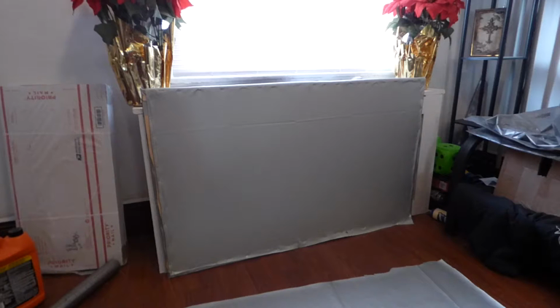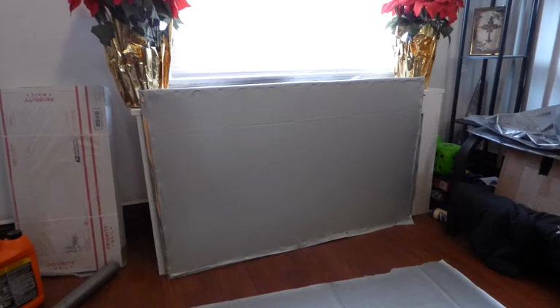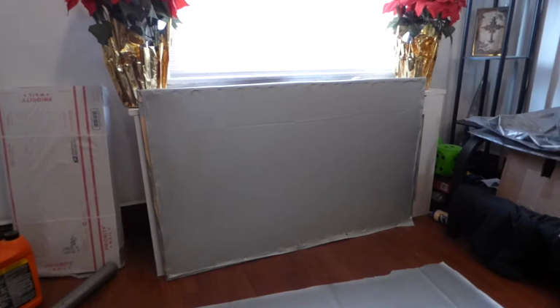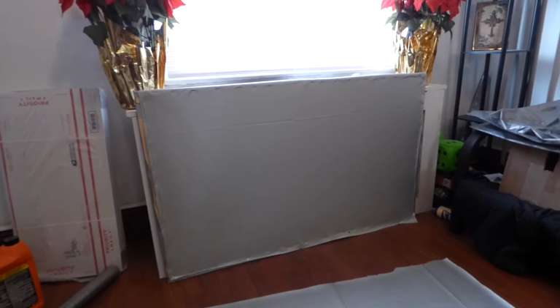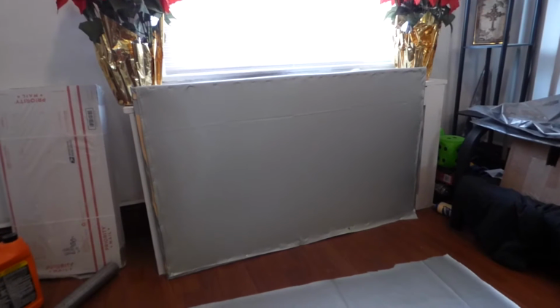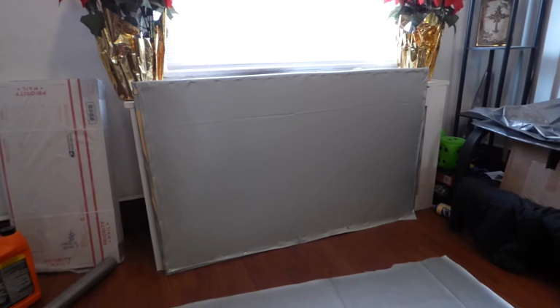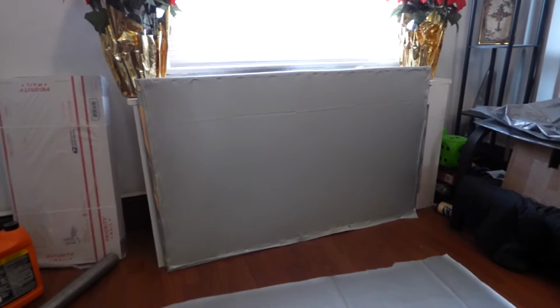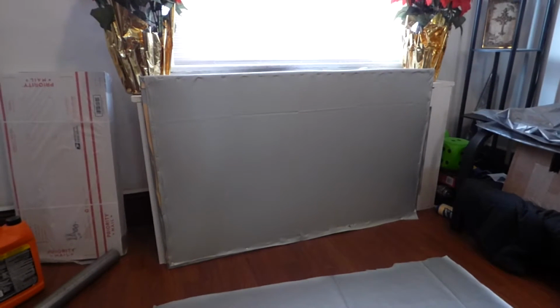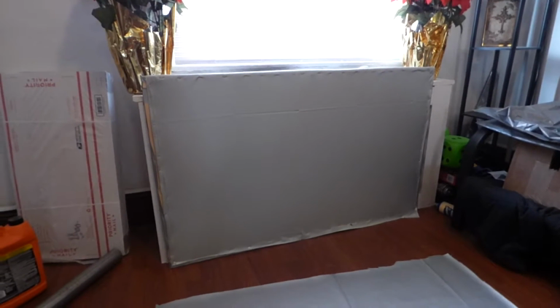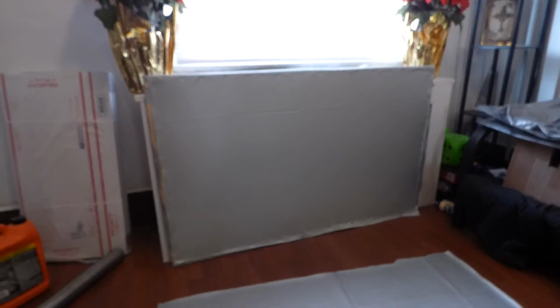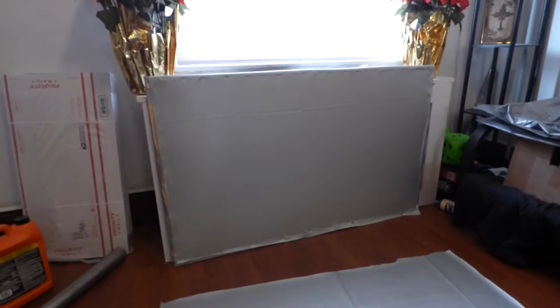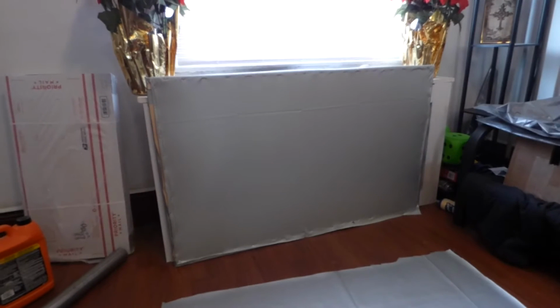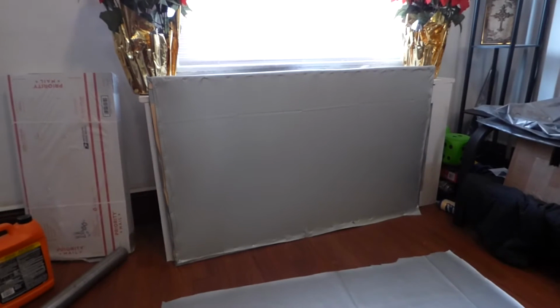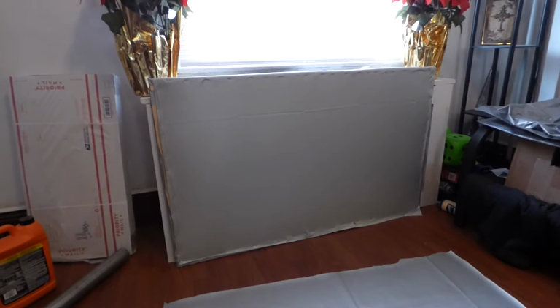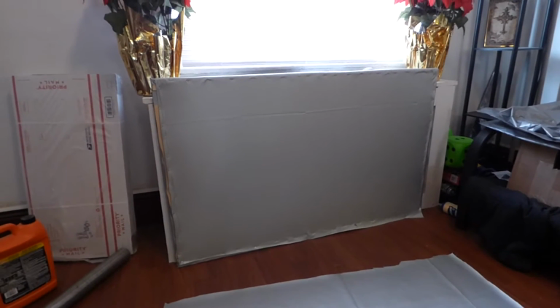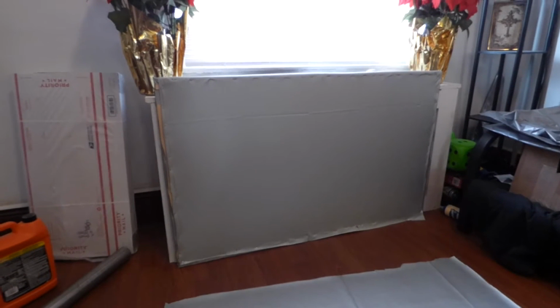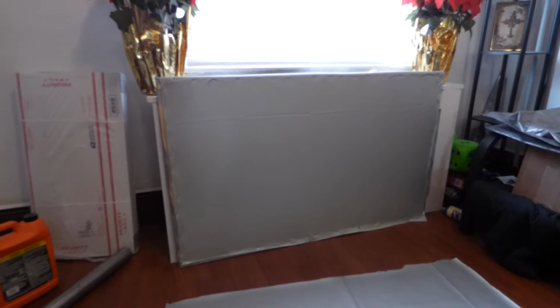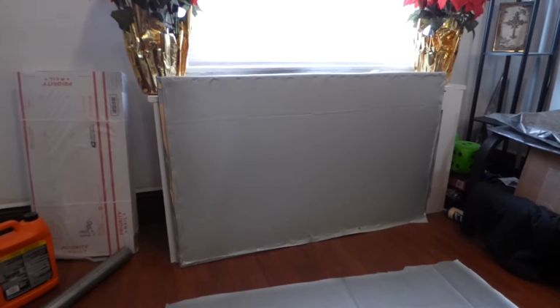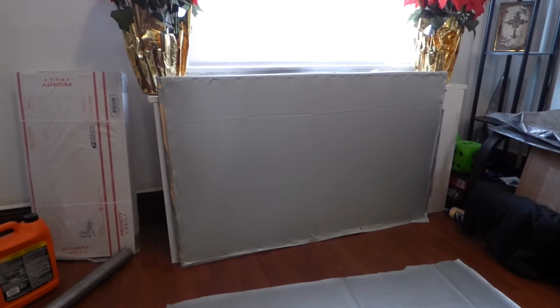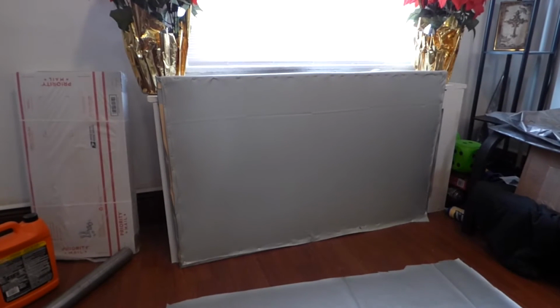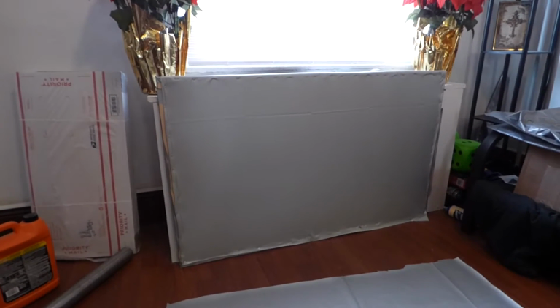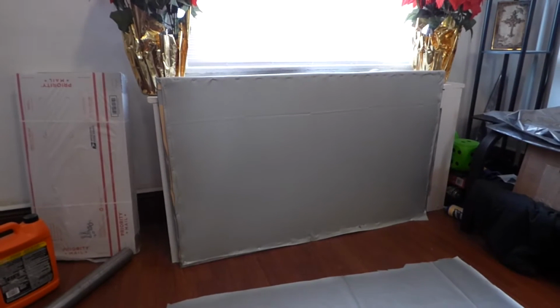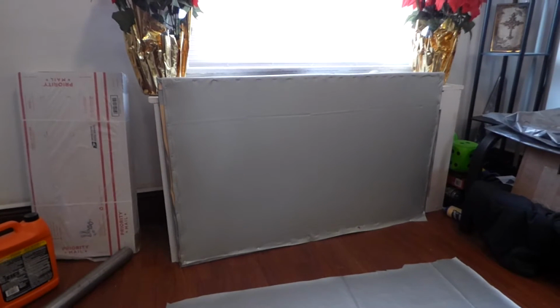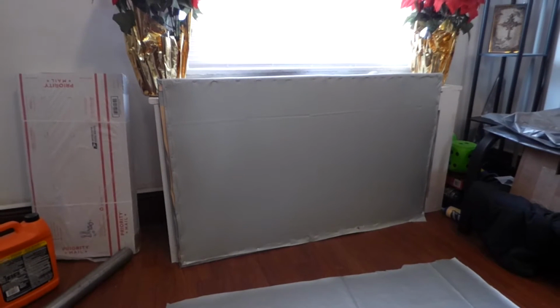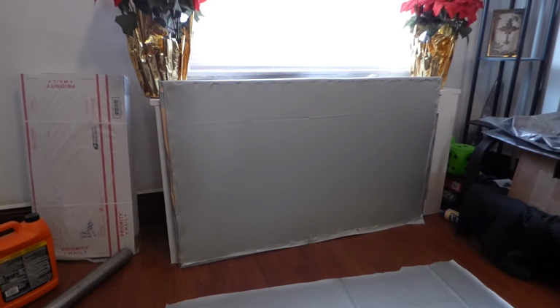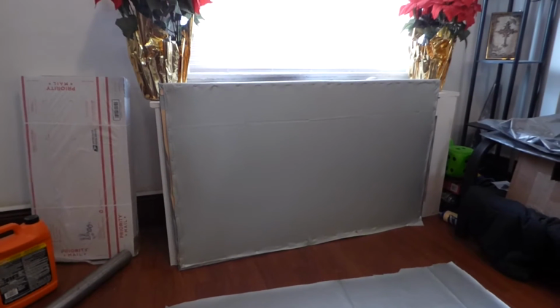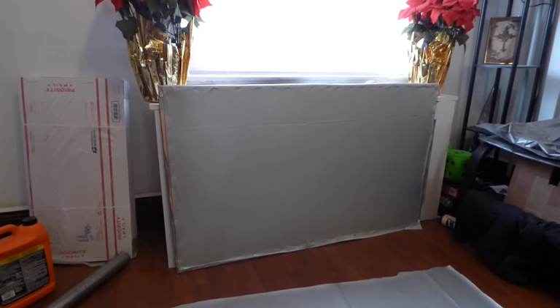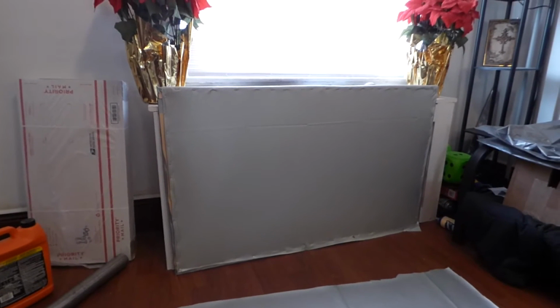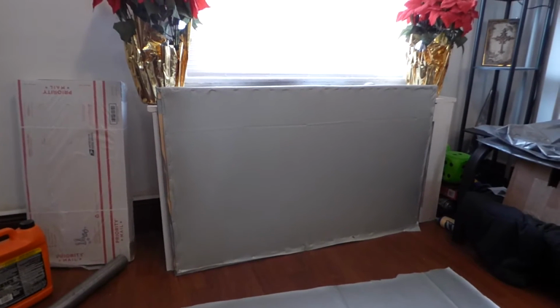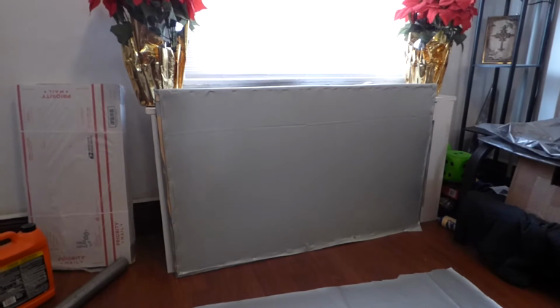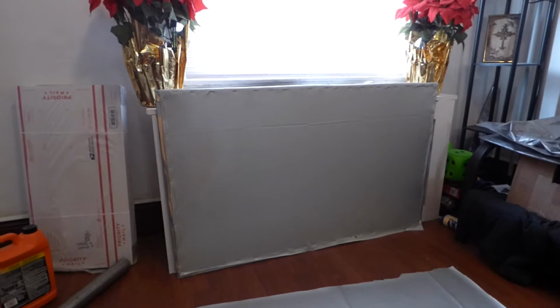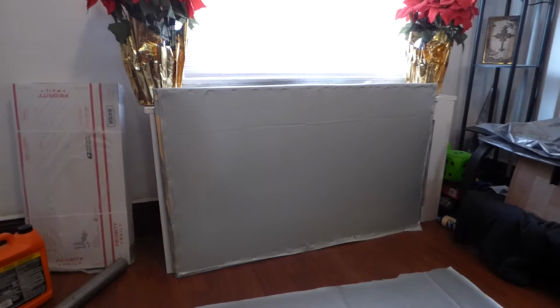Hey, how you guys doing out there? My name is Kenneth. I'm the creator of Crystal Edge Technology Projector Screens using smart technology.